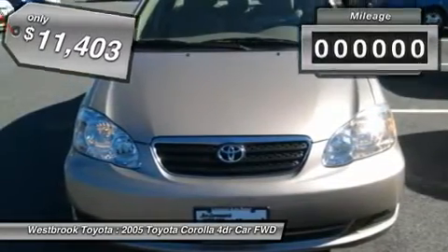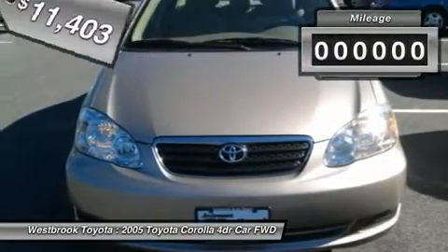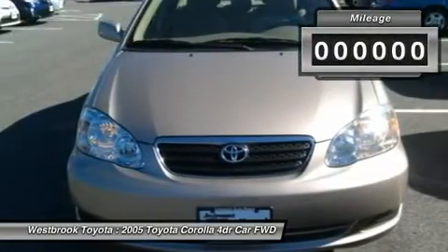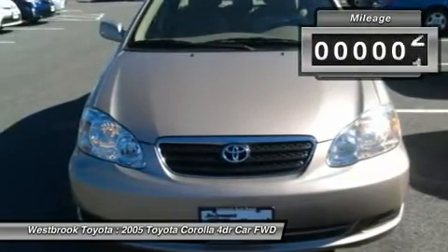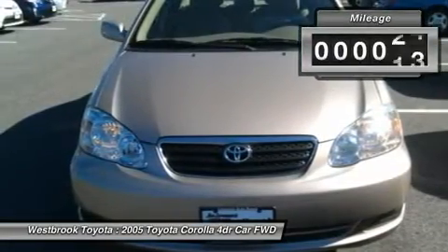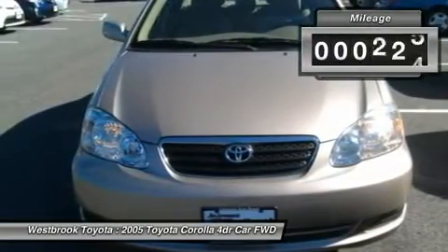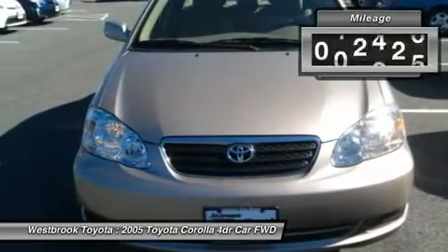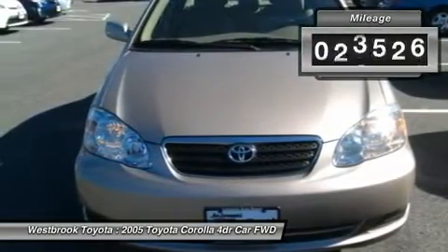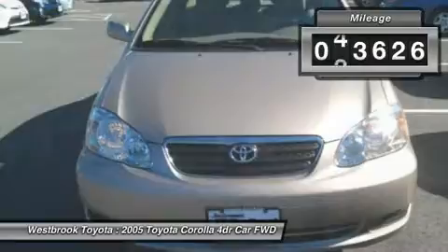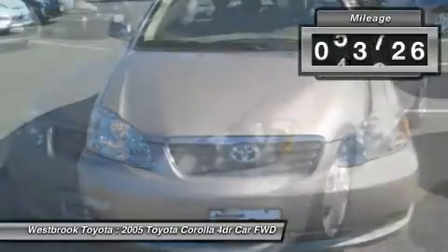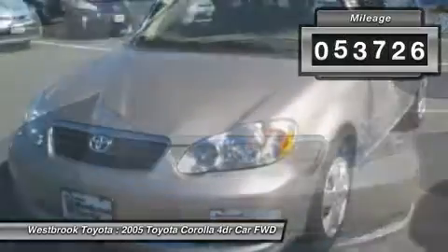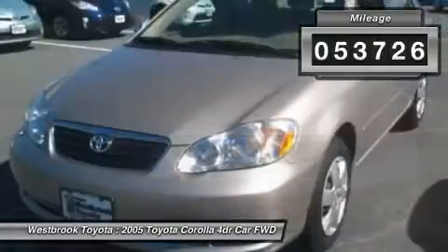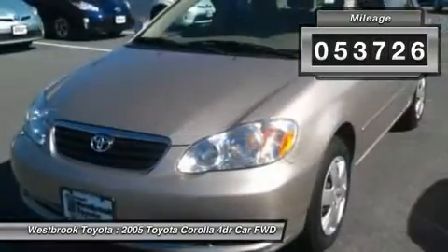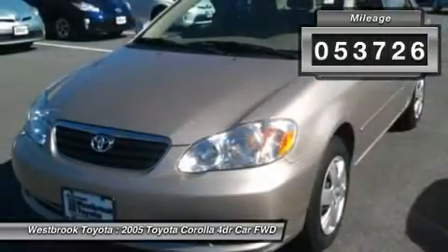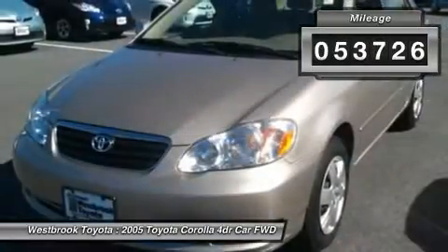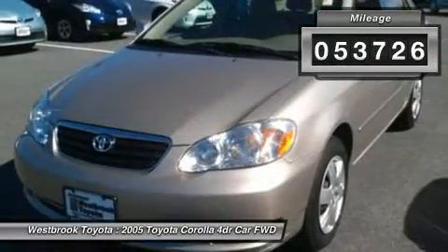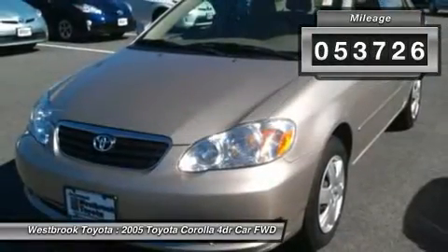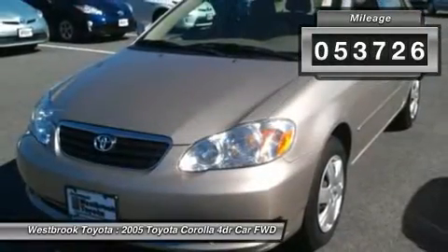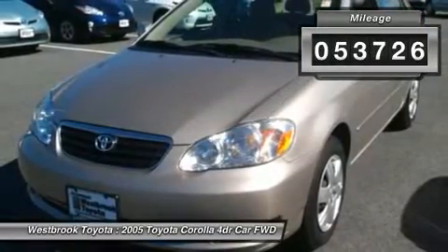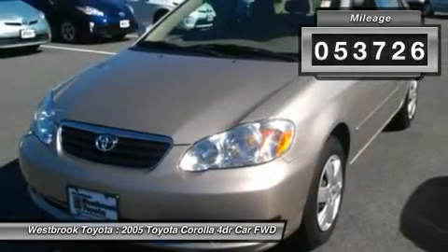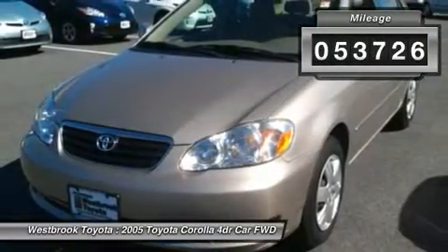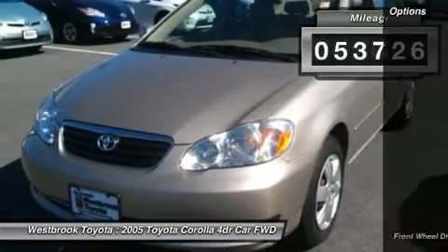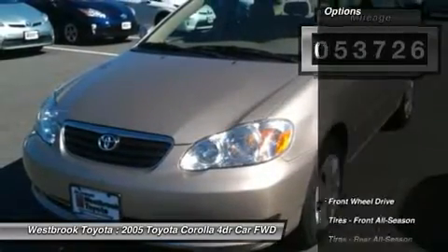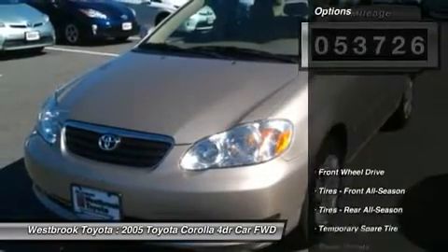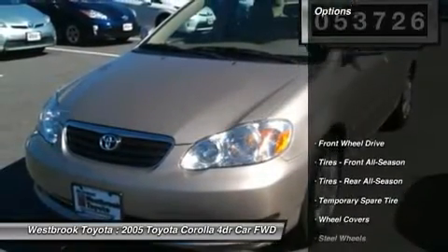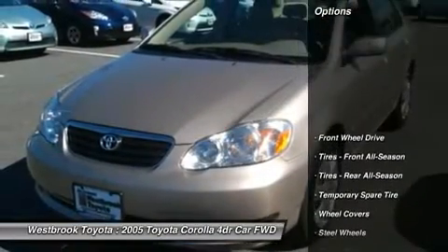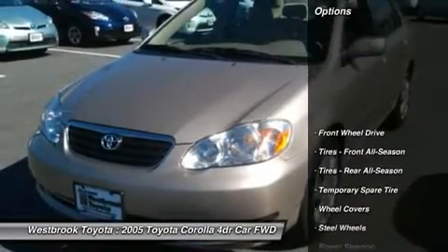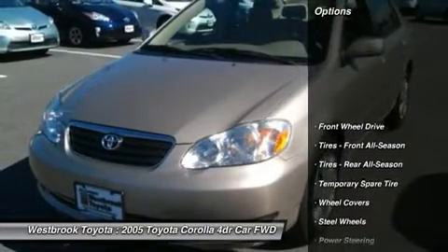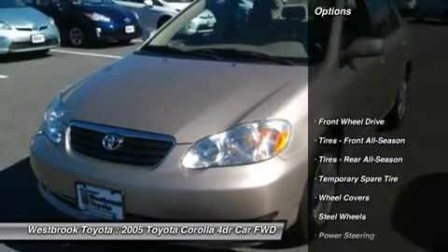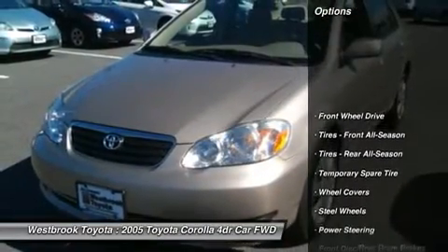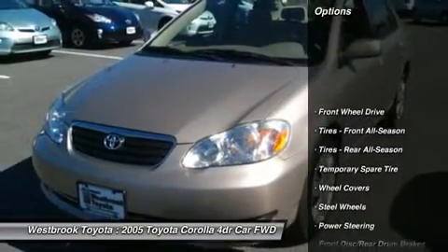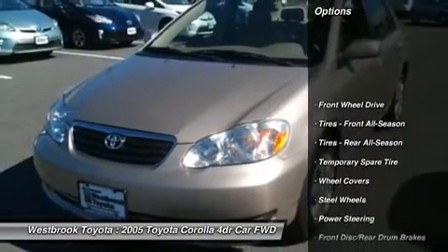LE trim. CD player, all-weather guard package. Serviced here, originally bought here.